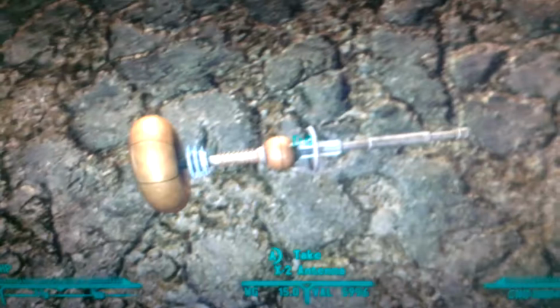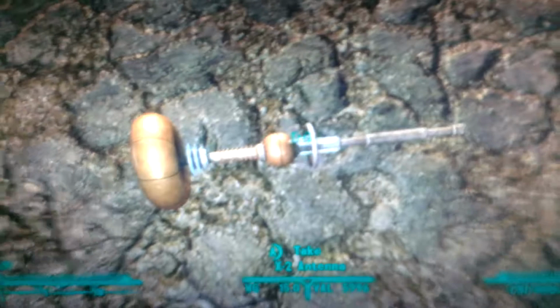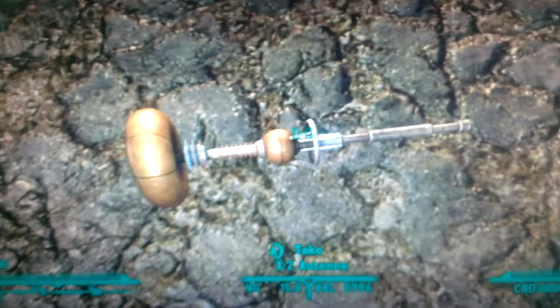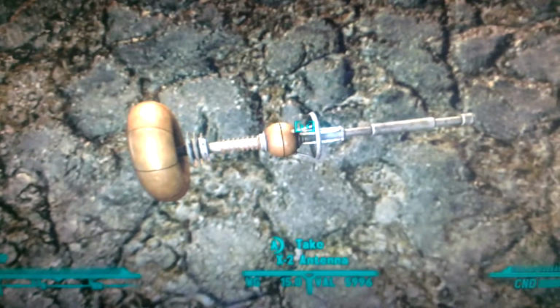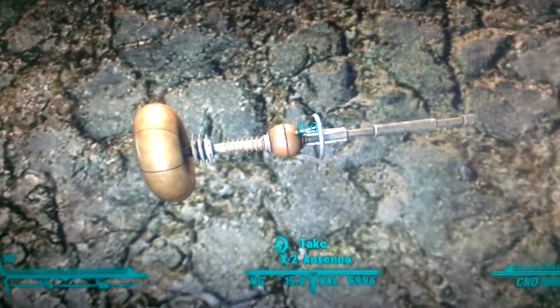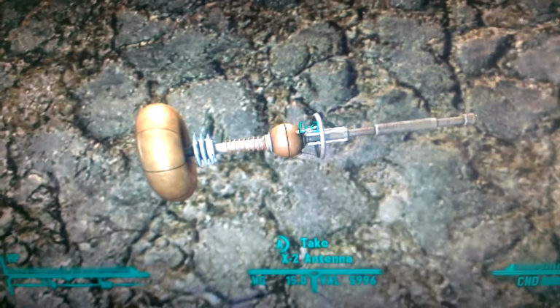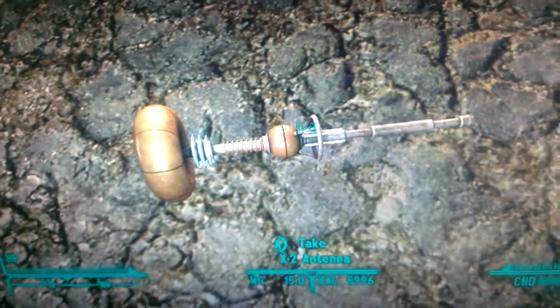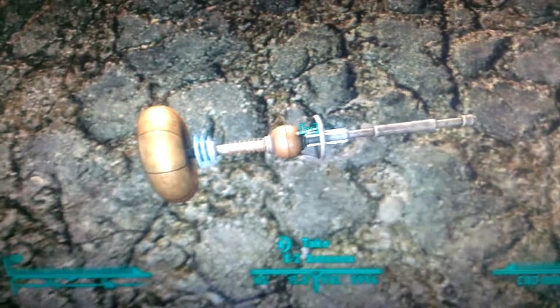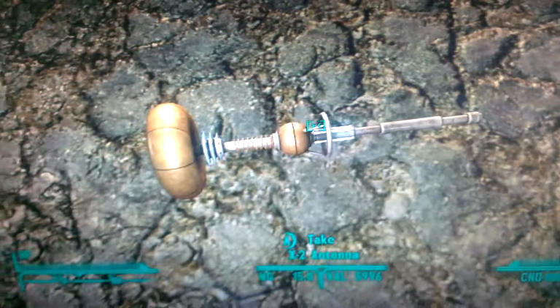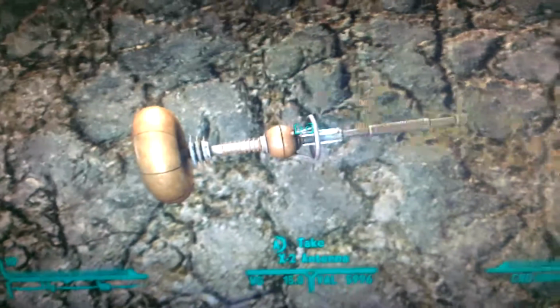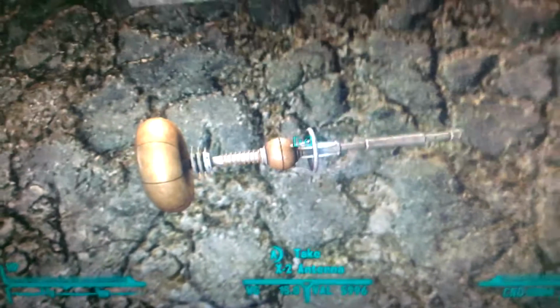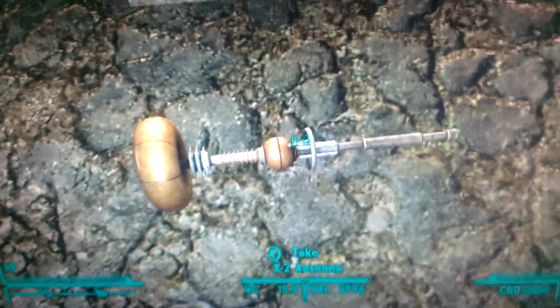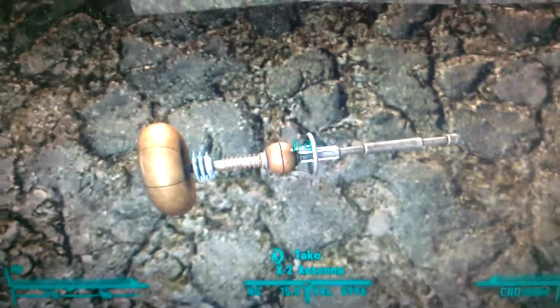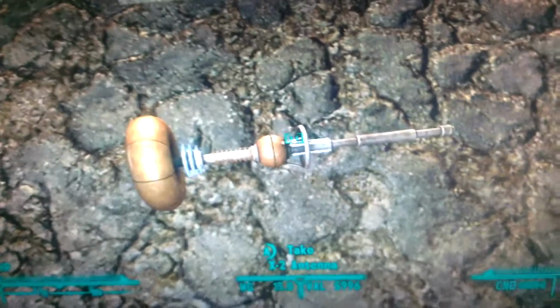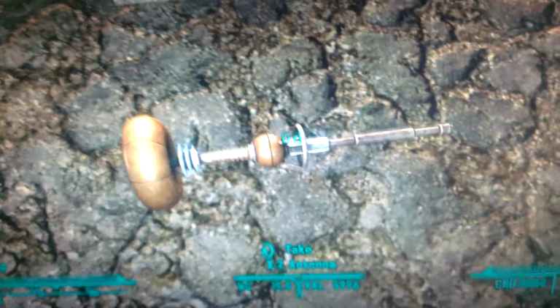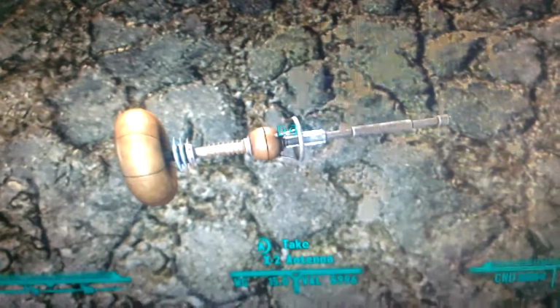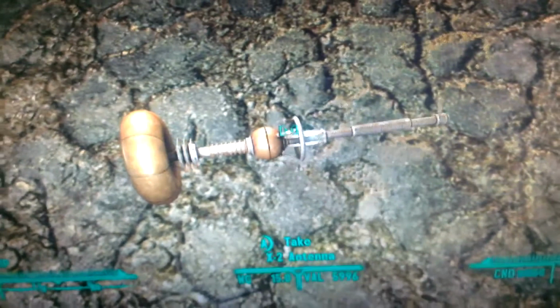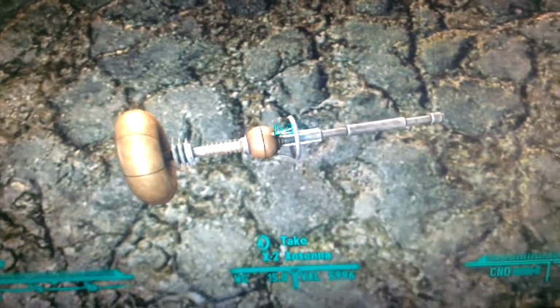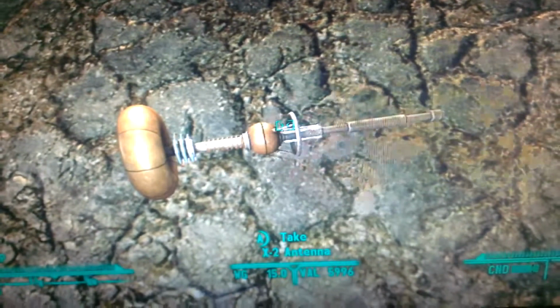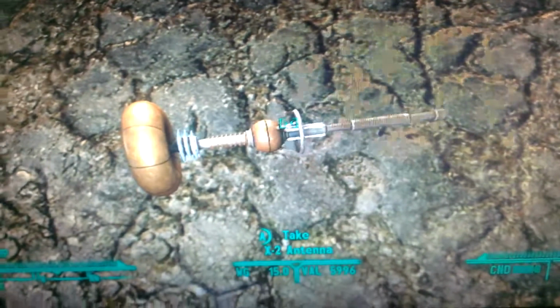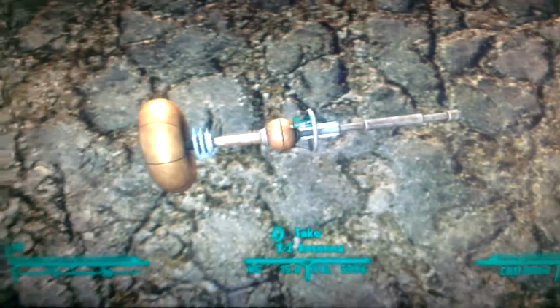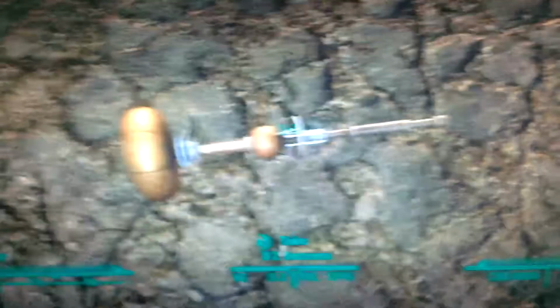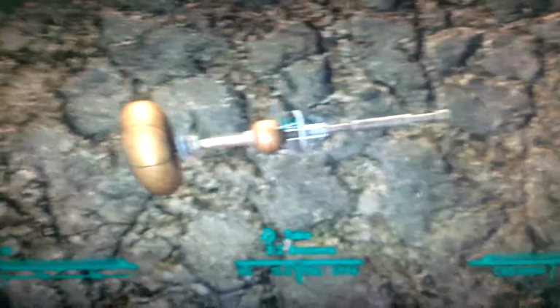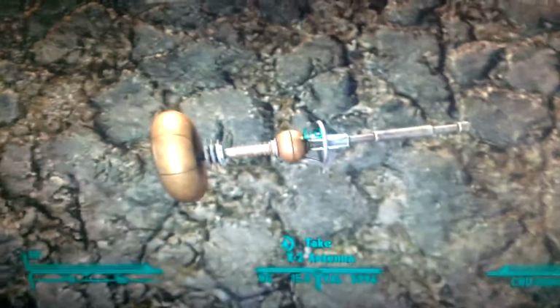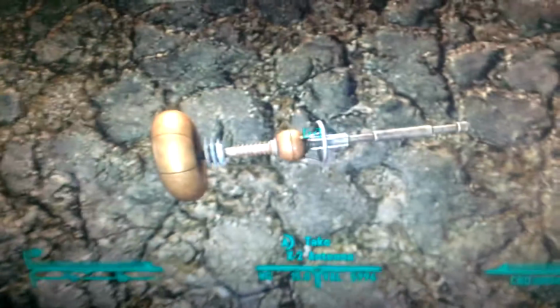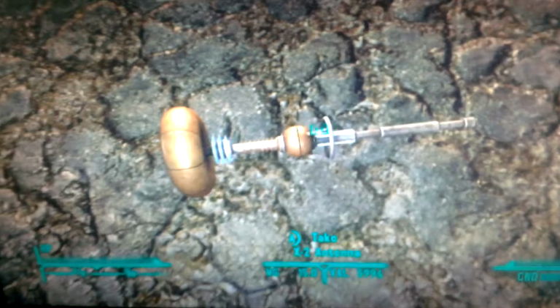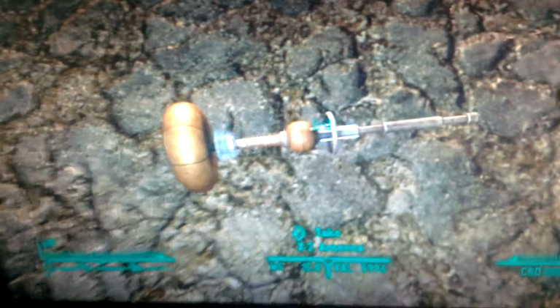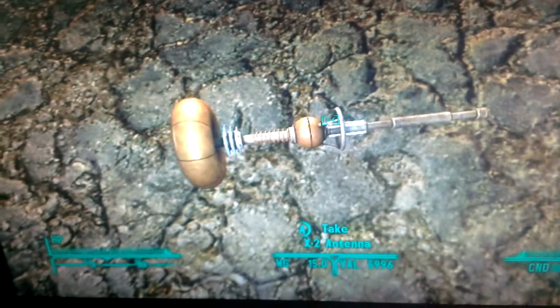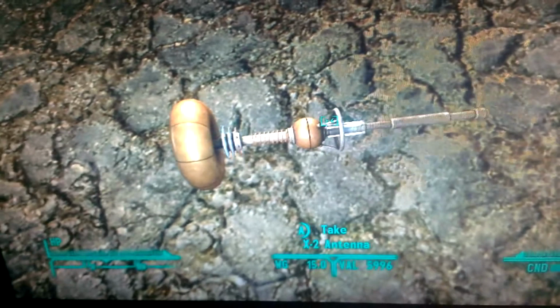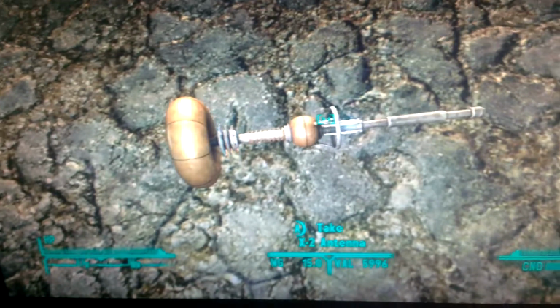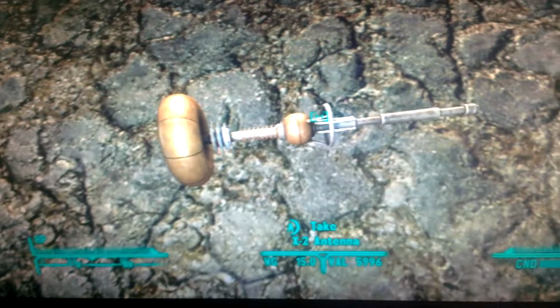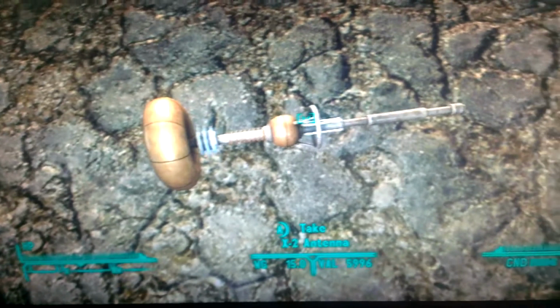What's up guys, this is CWGTux again, and today we're looking at the X2 Antenna, a unique melee weapon in Fallout New Vegas.